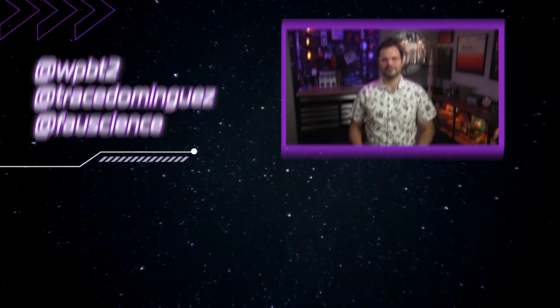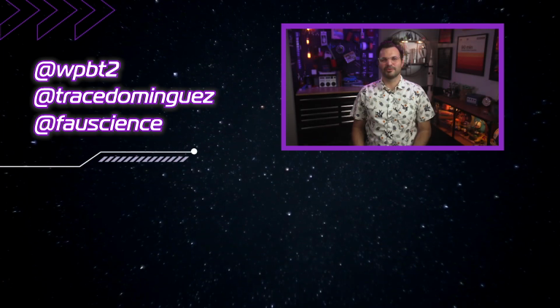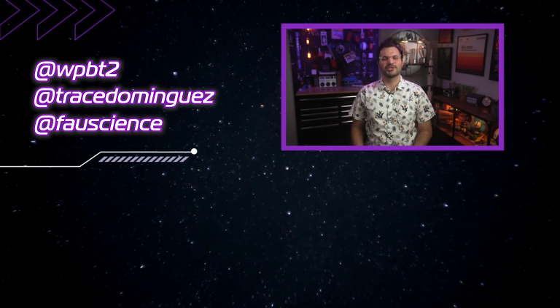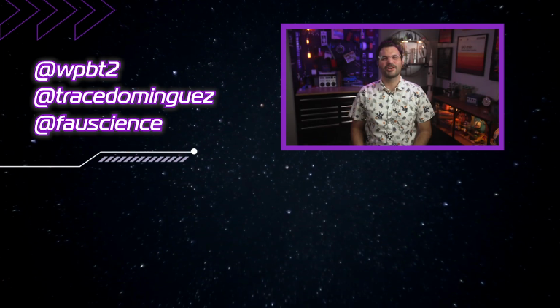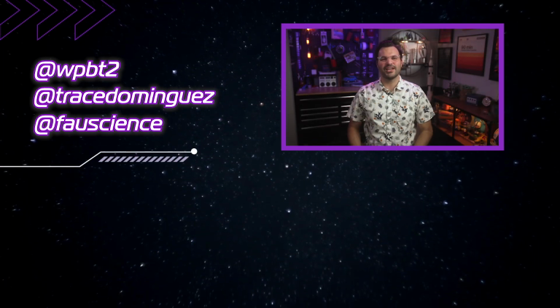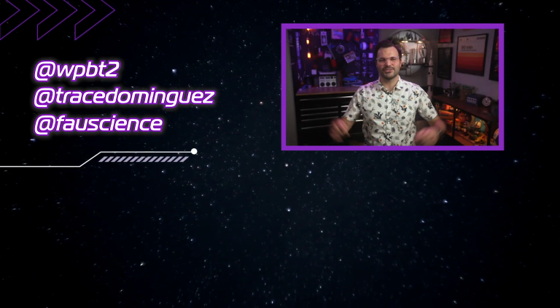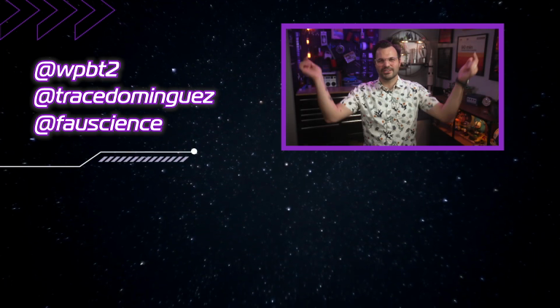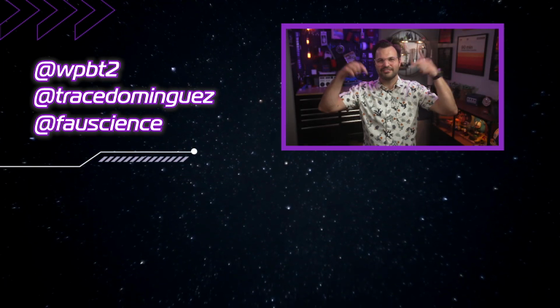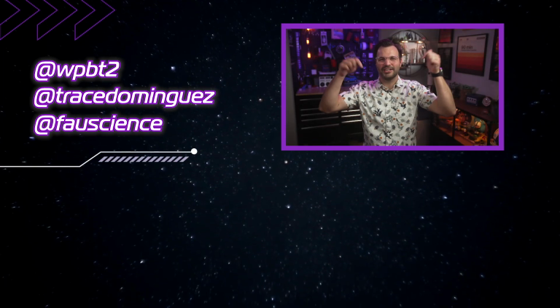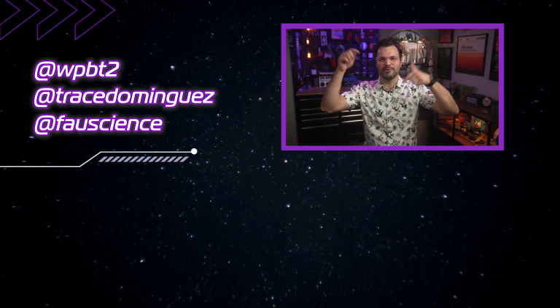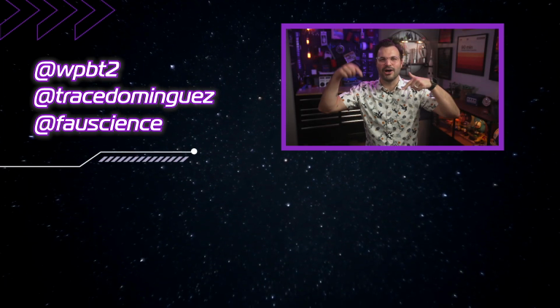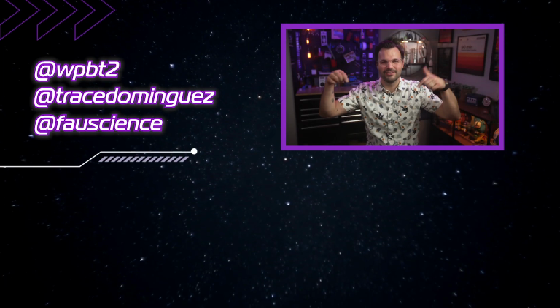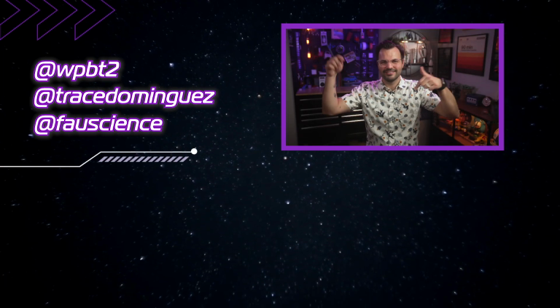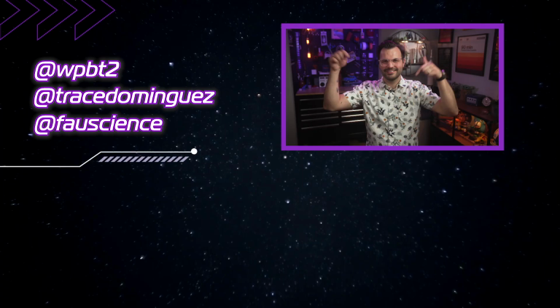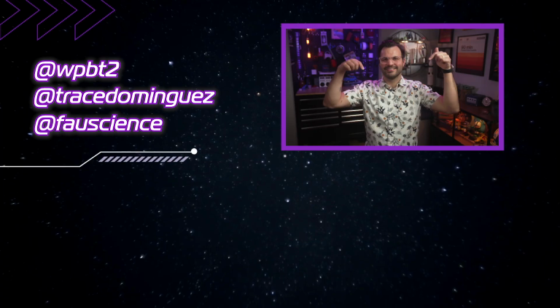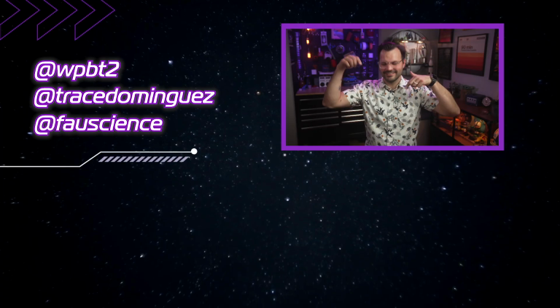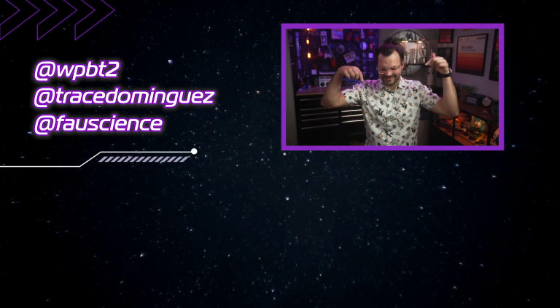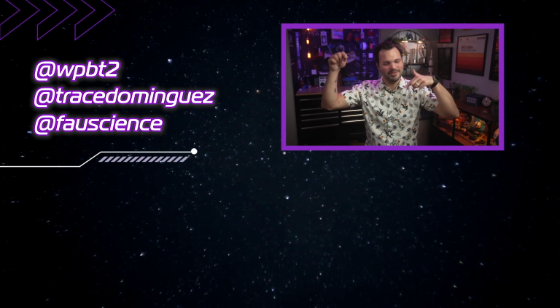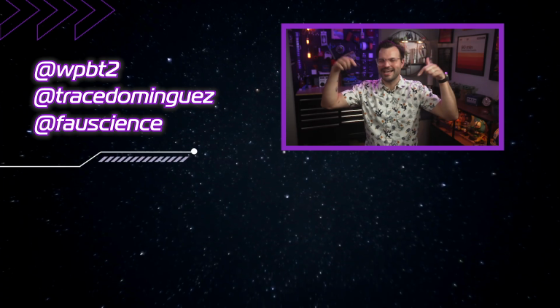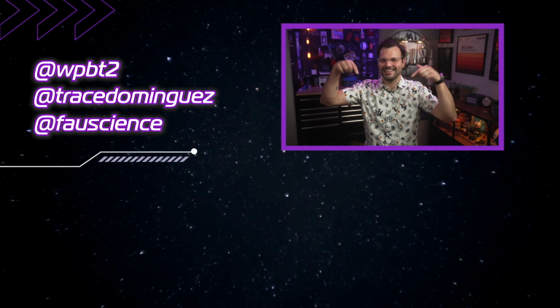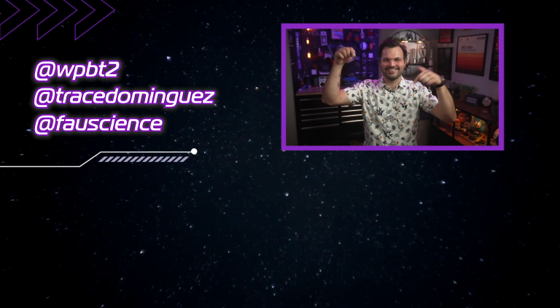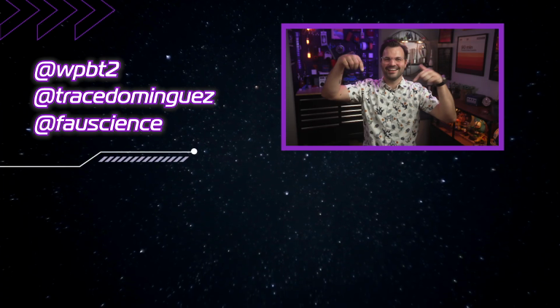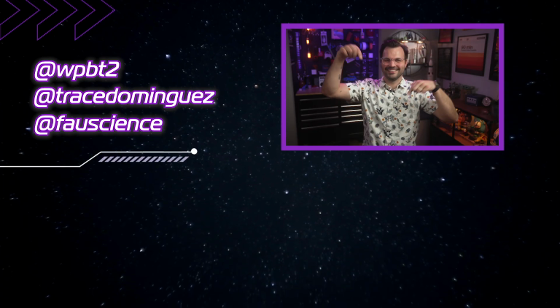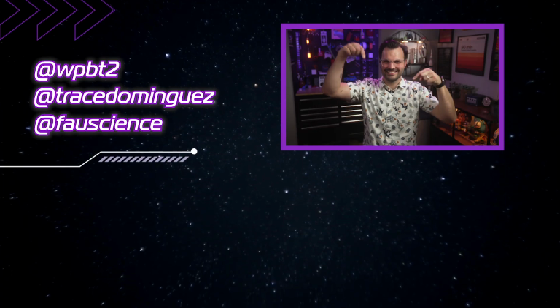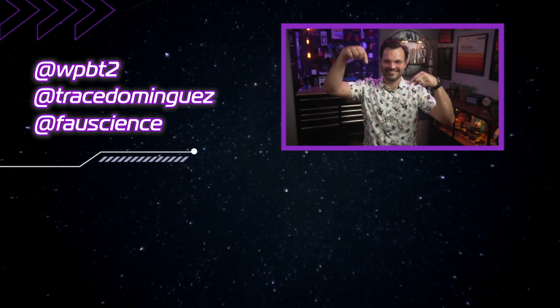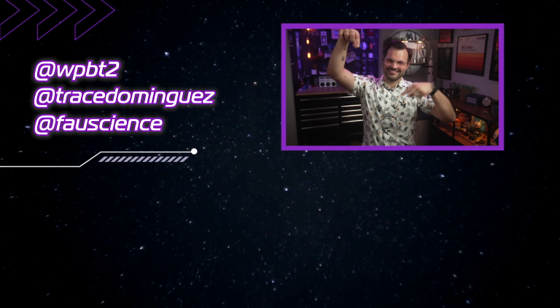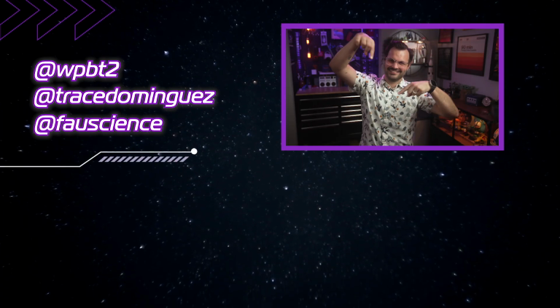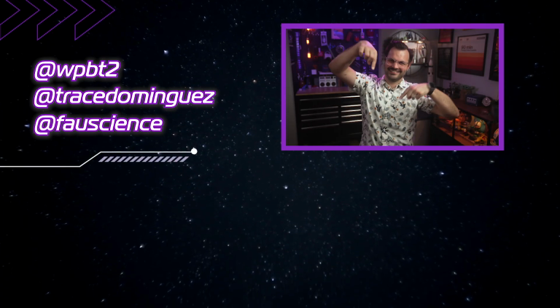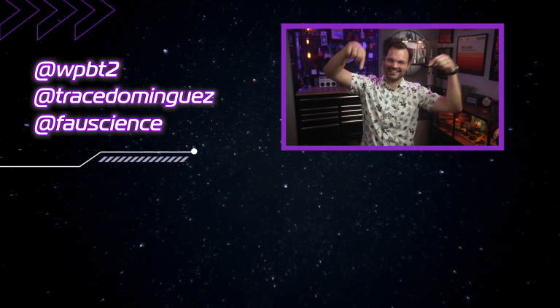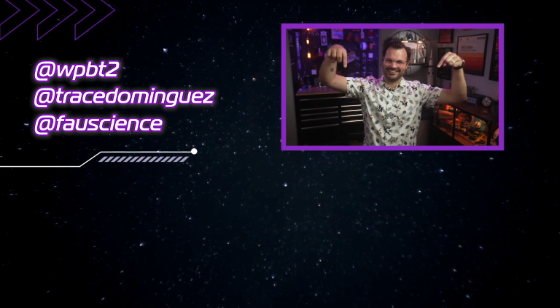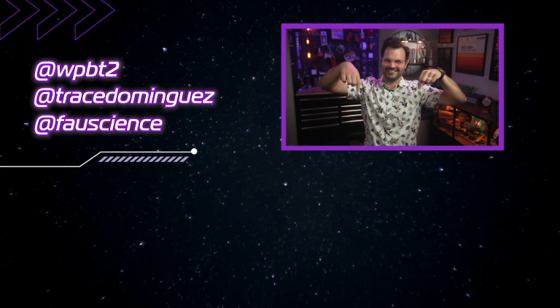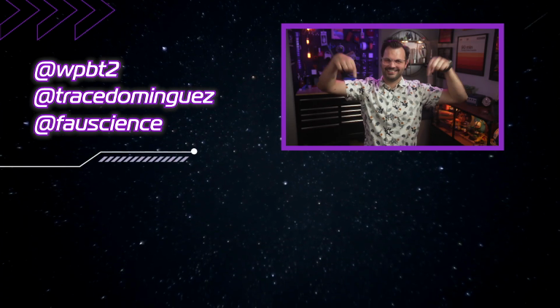For more Stargazers, click the video below. Don't leave me hanging. Come on, click it. There you go.